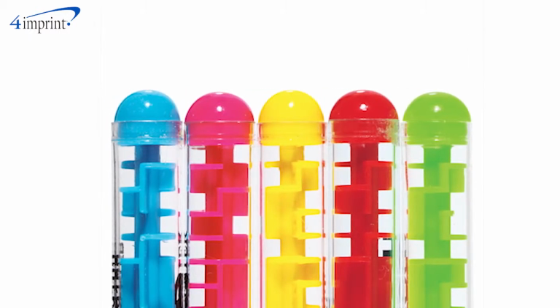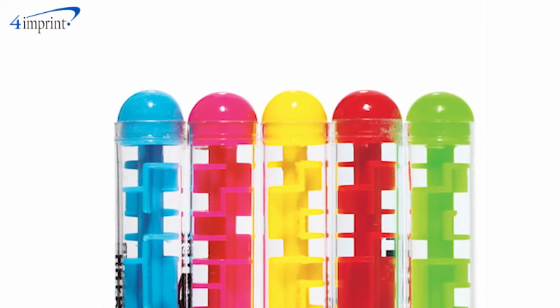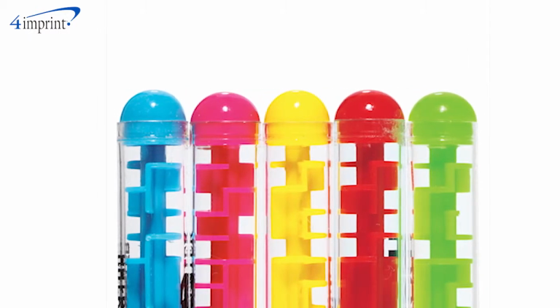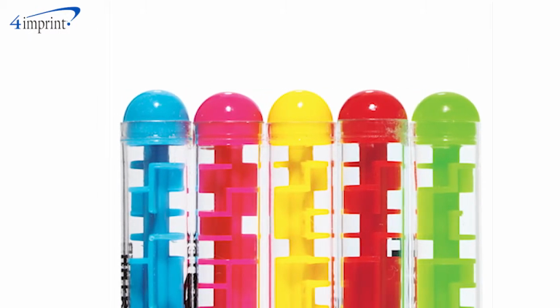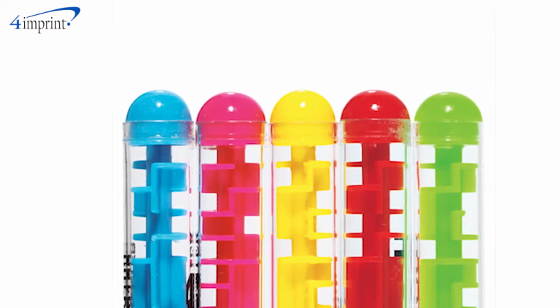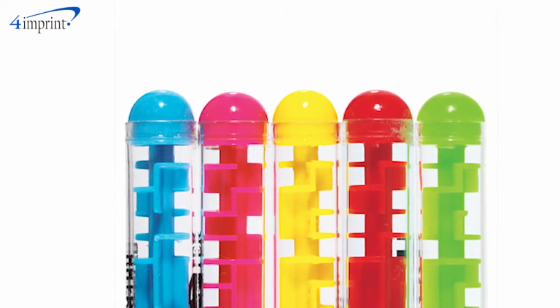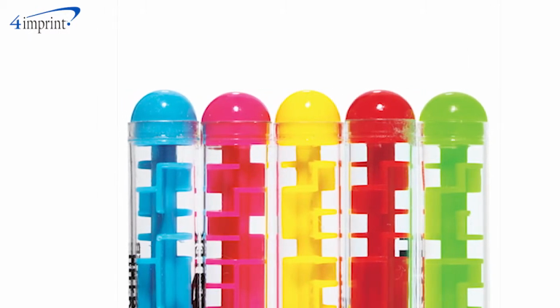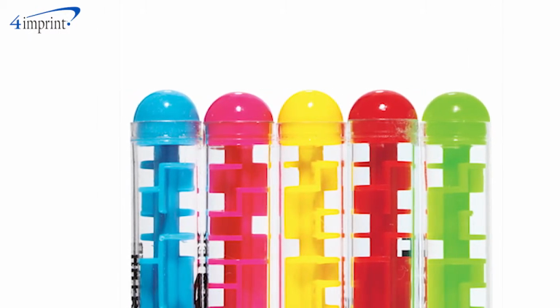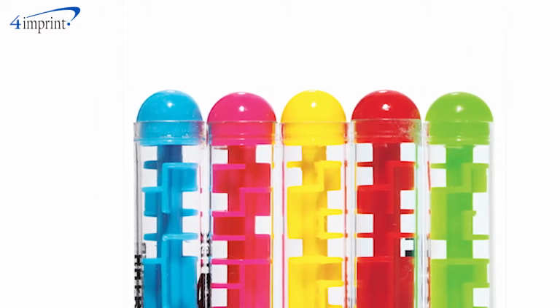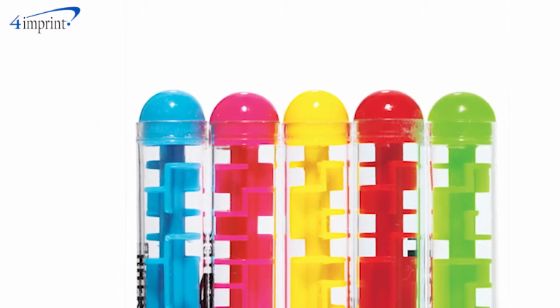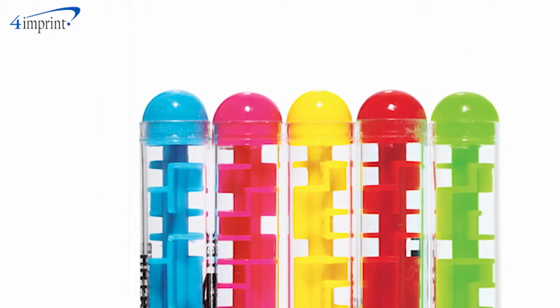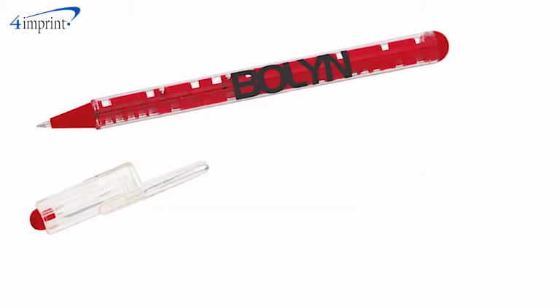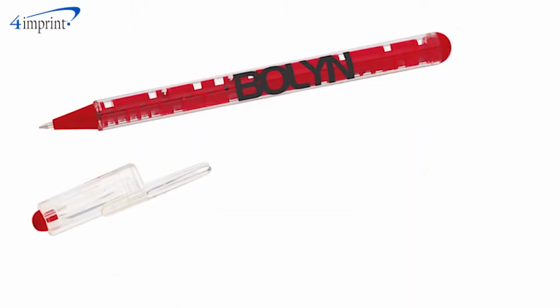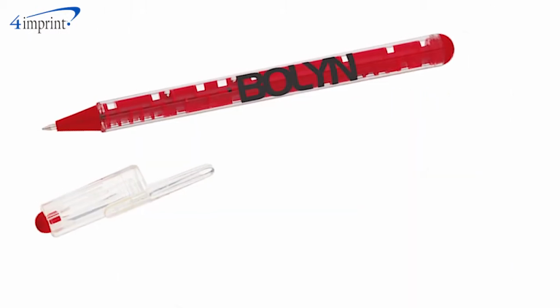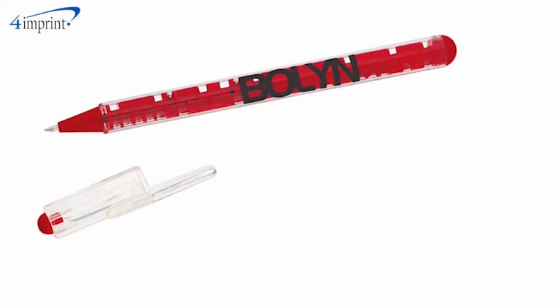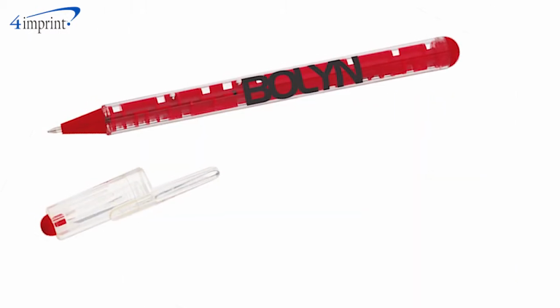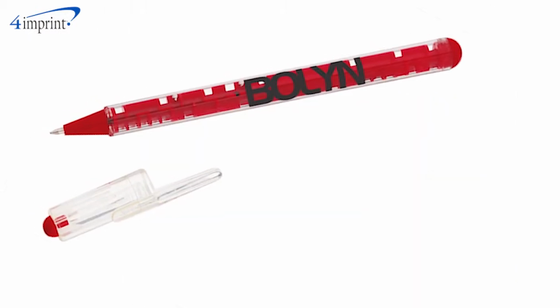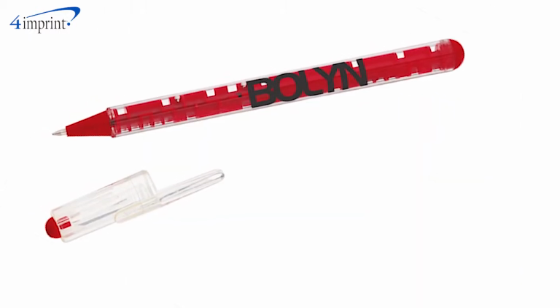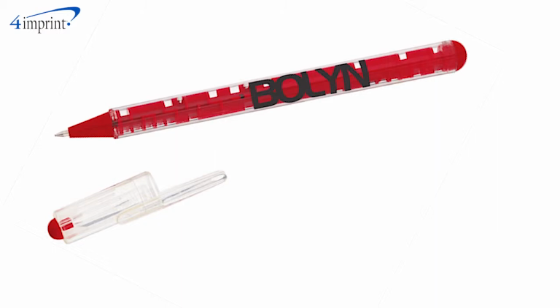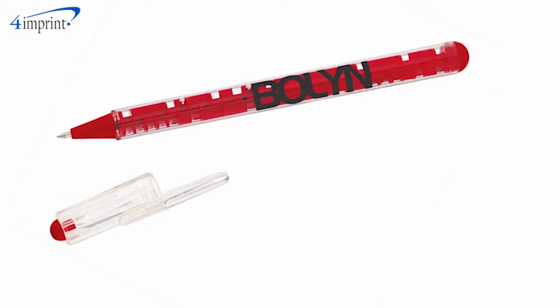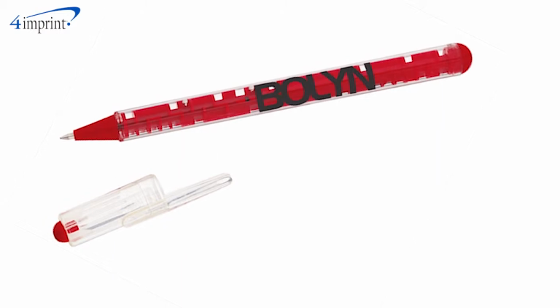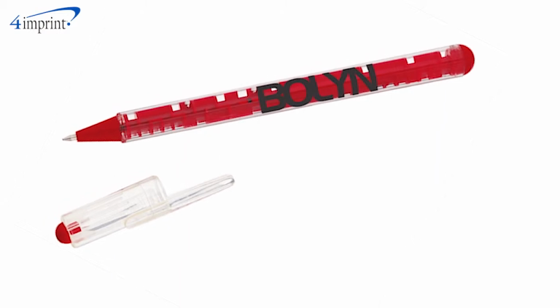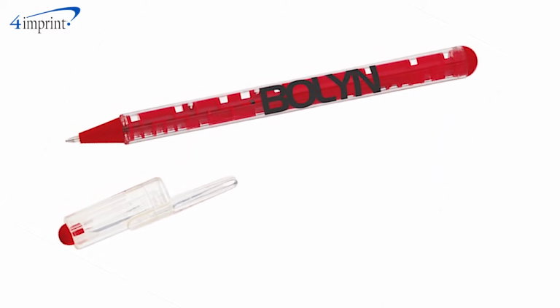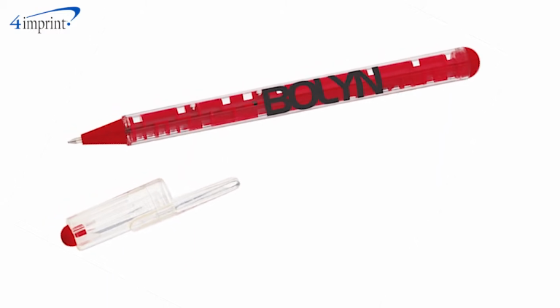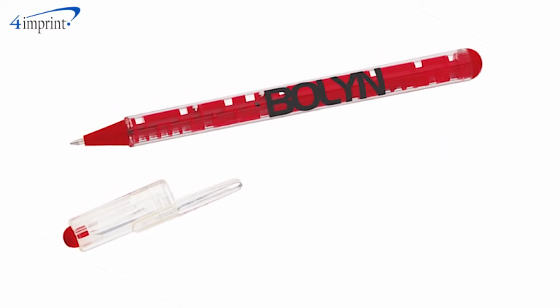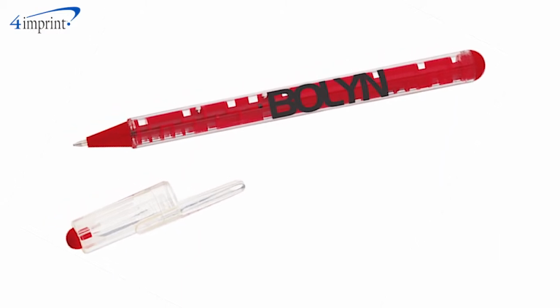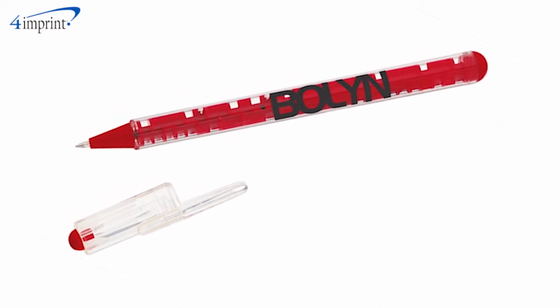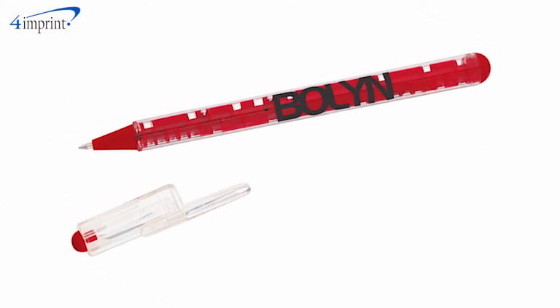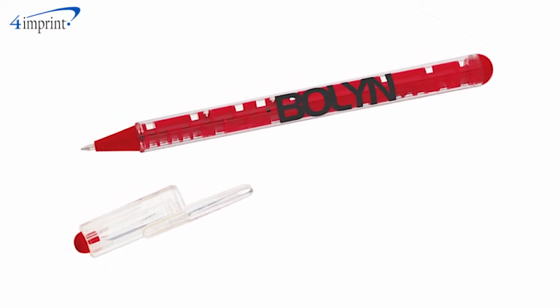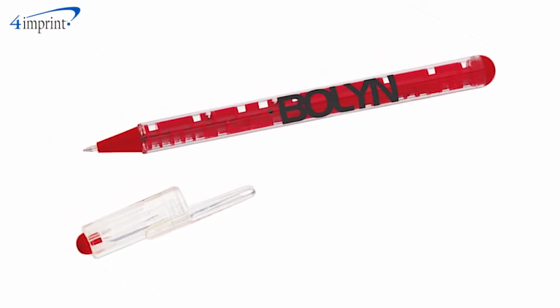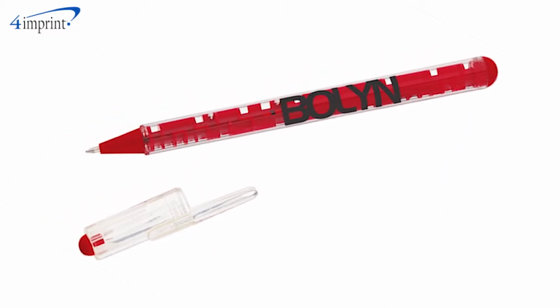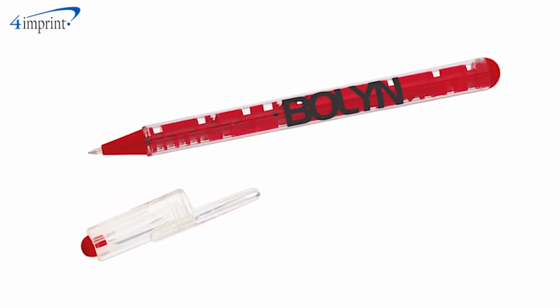Medium point black ink comes standard and your price includes a one color imprint on the barrel of the pen.